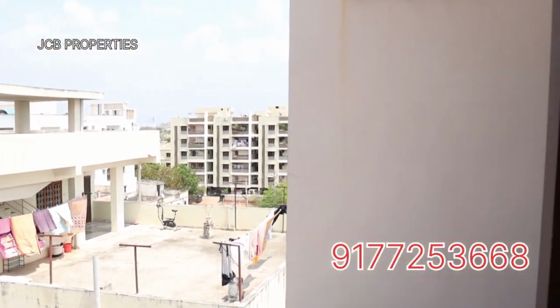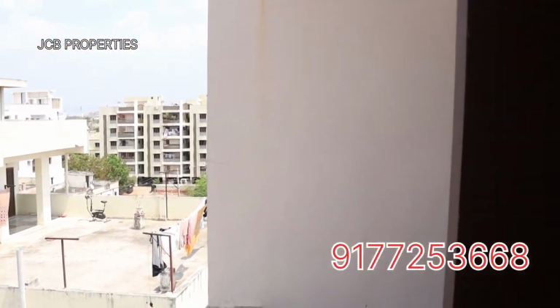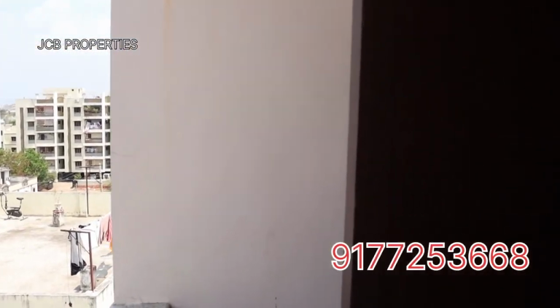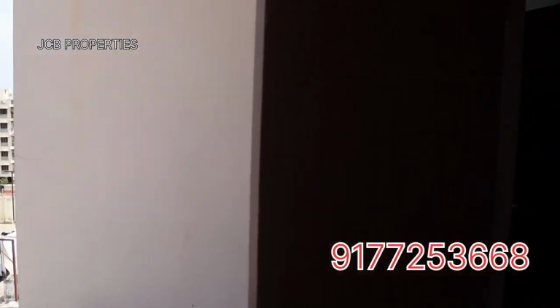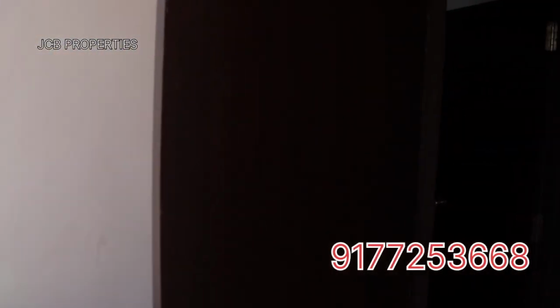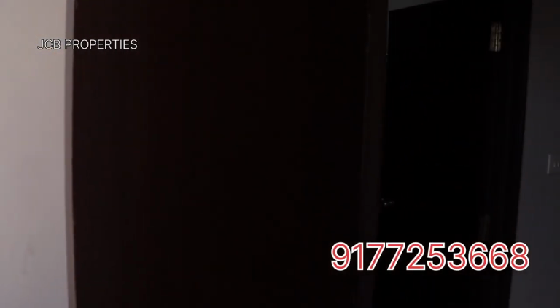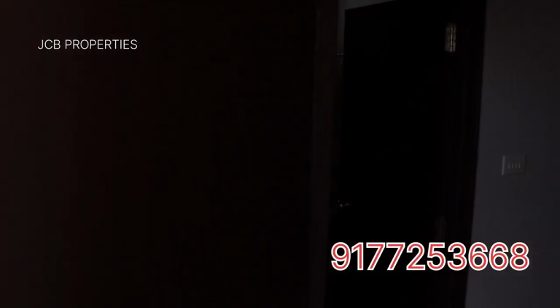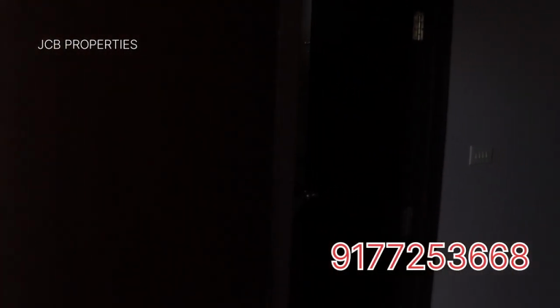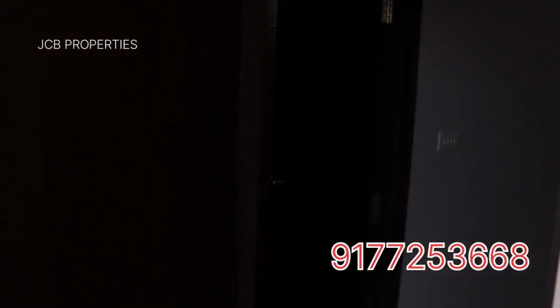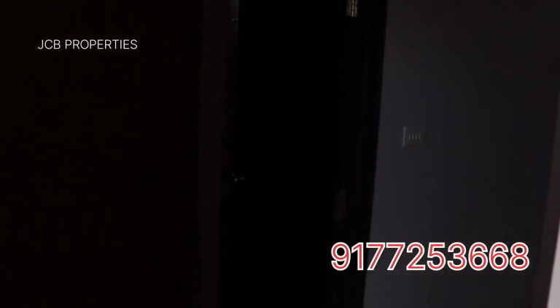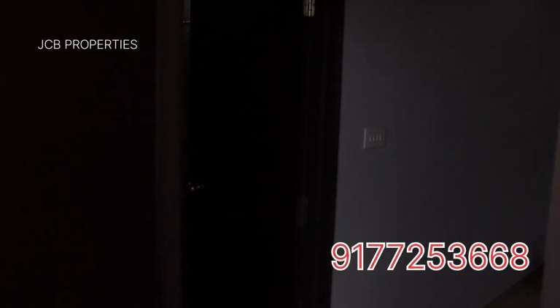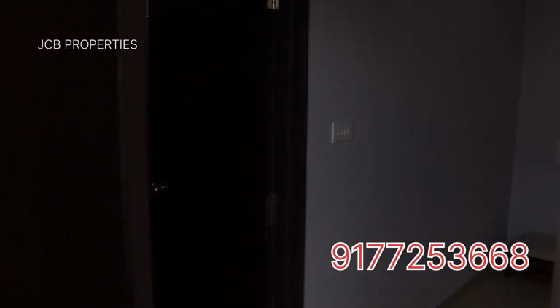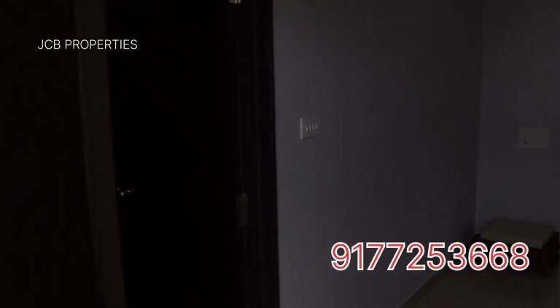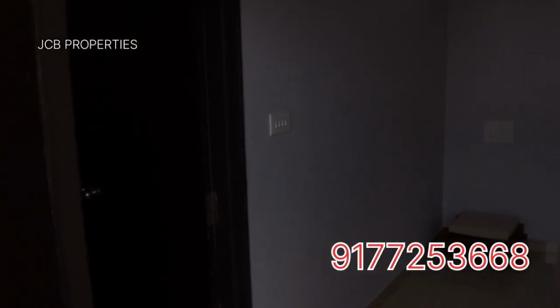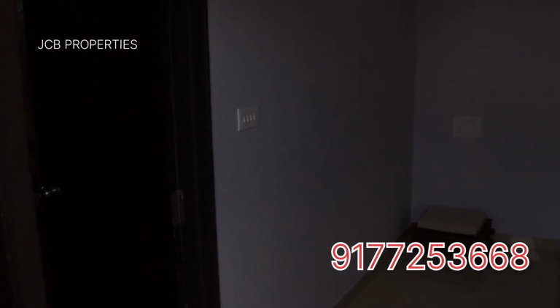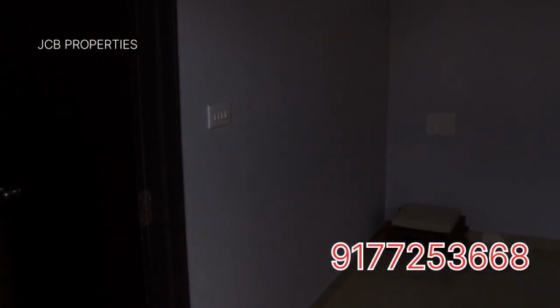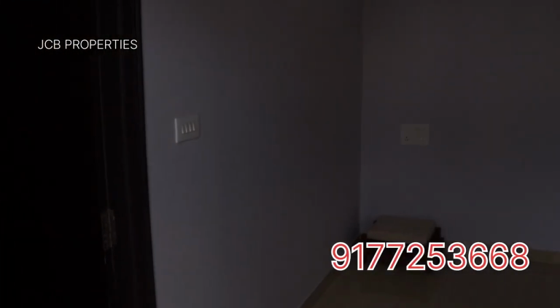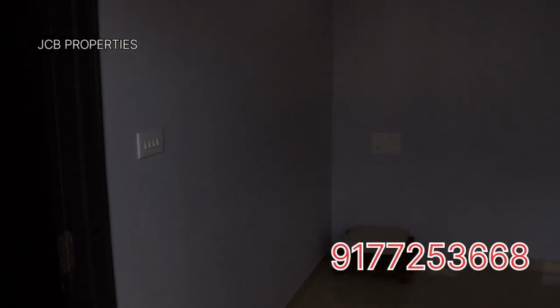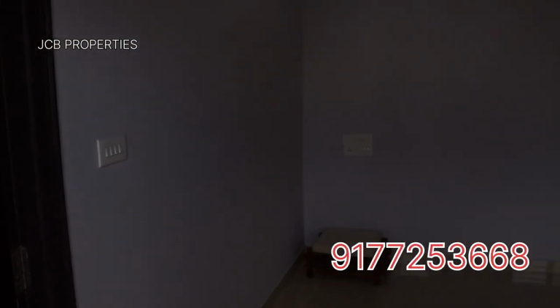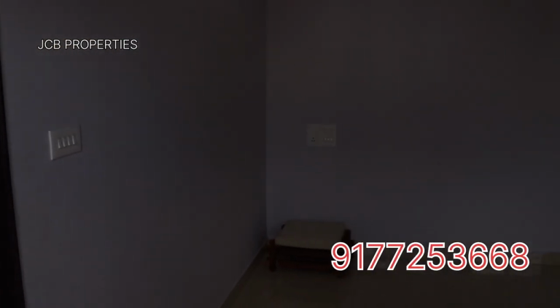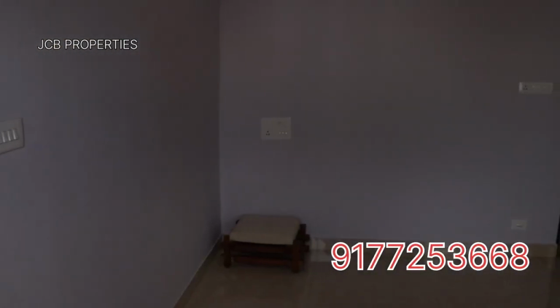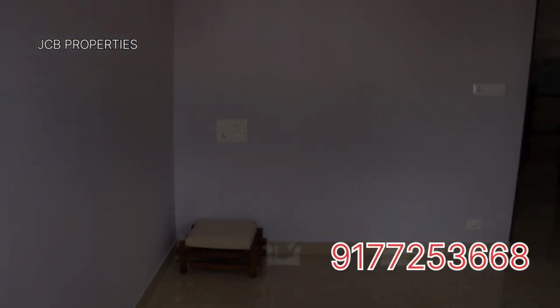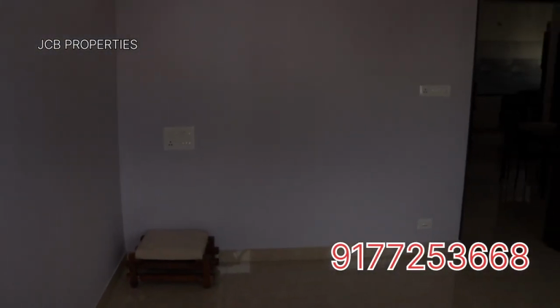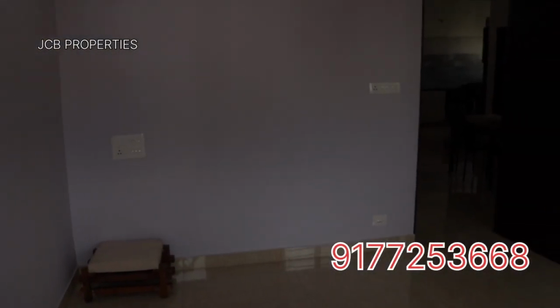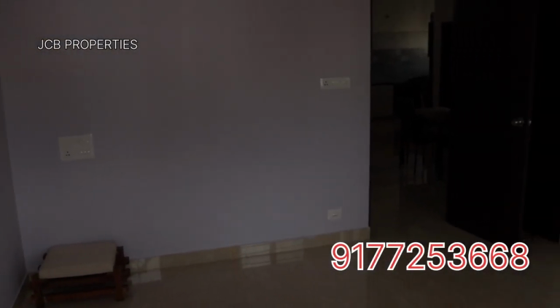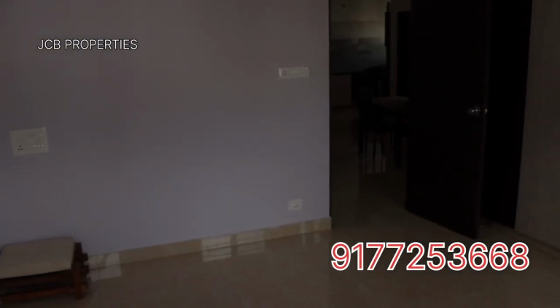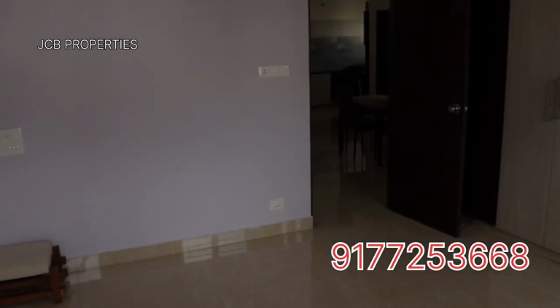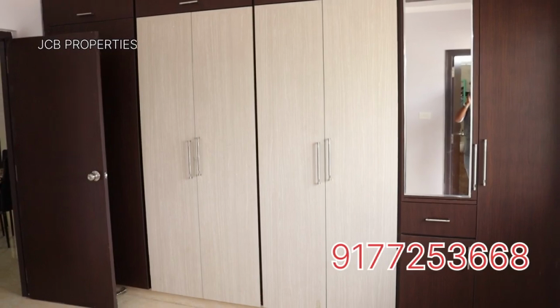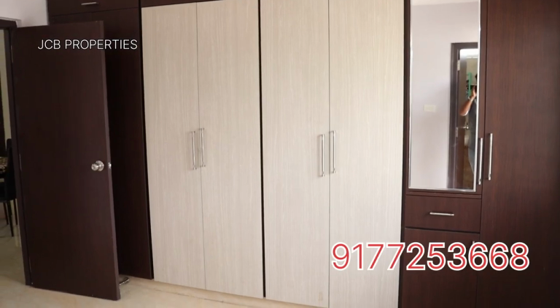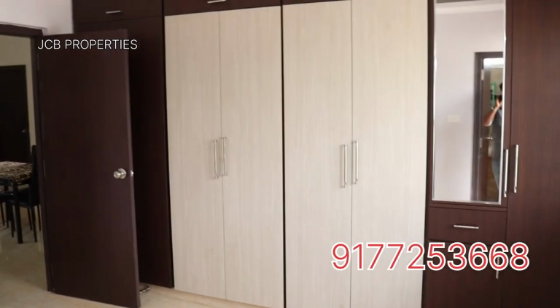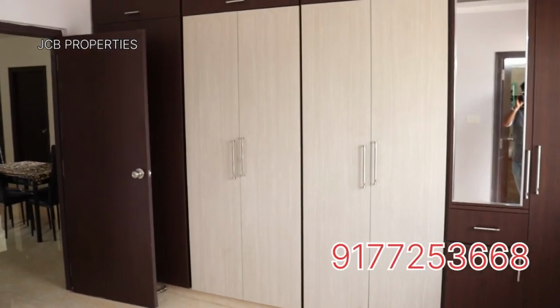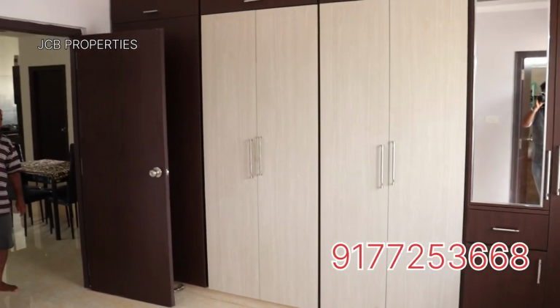Now we have the last bedroom. Let's take a look at that.